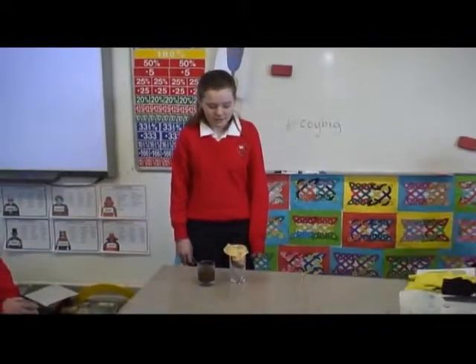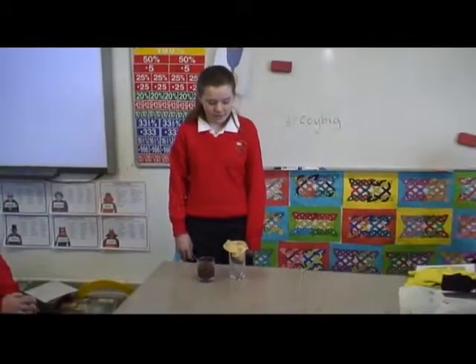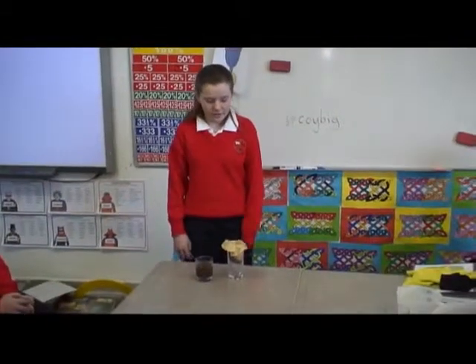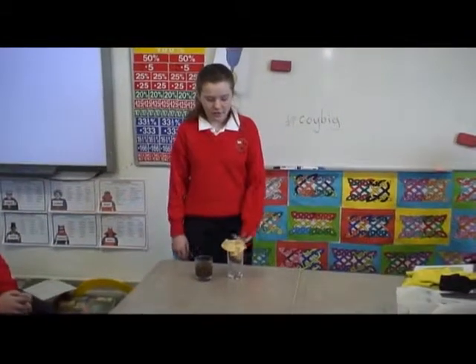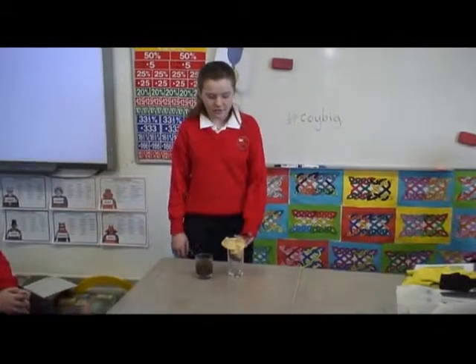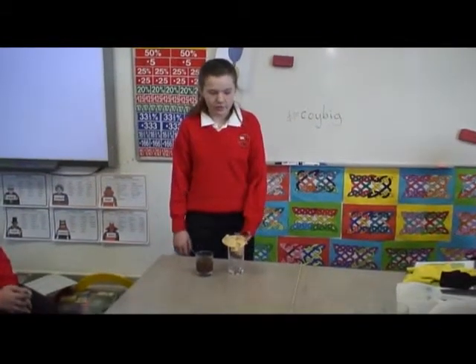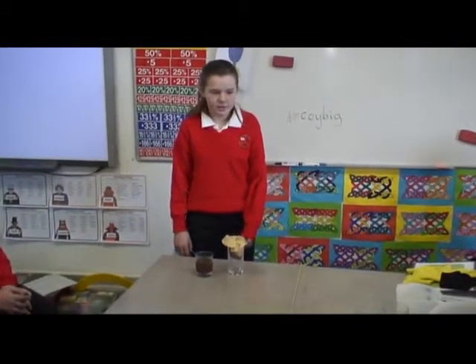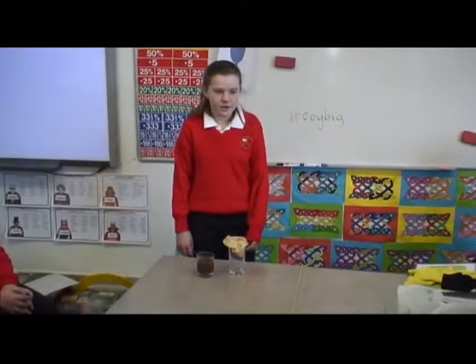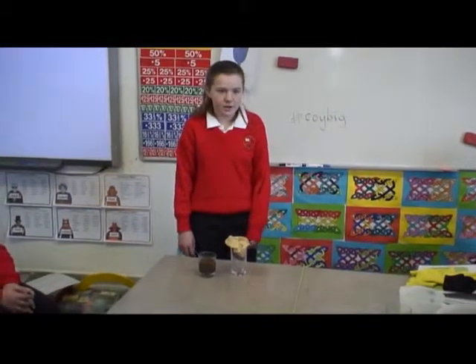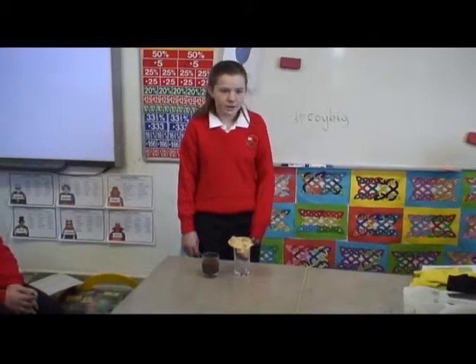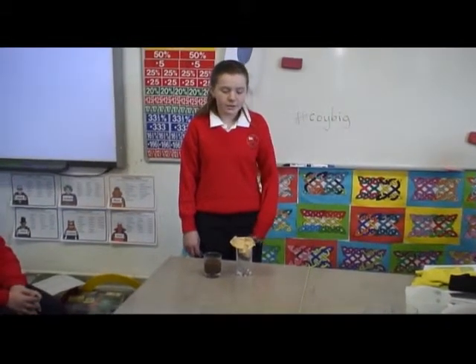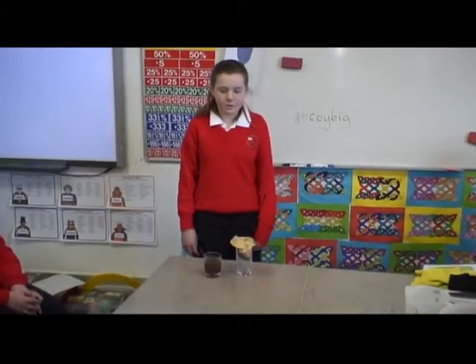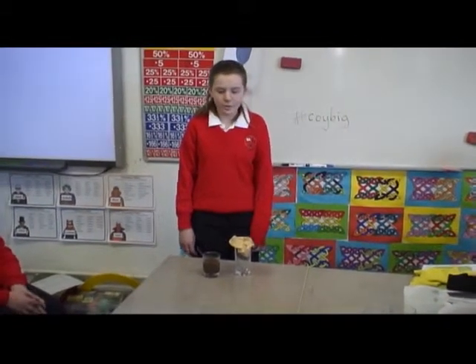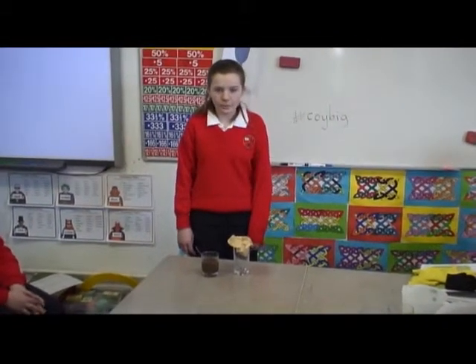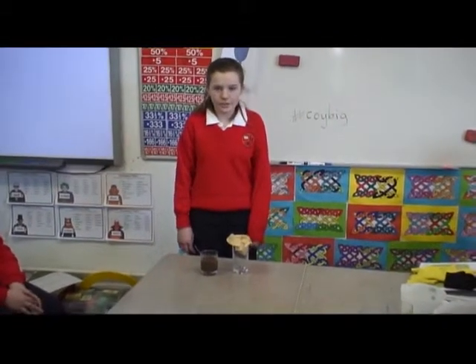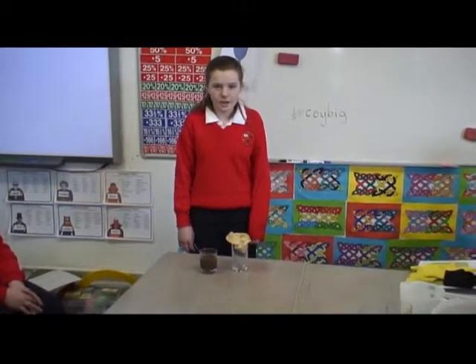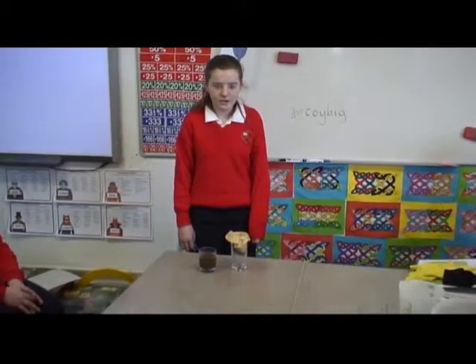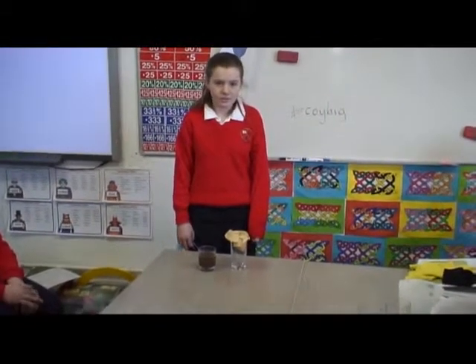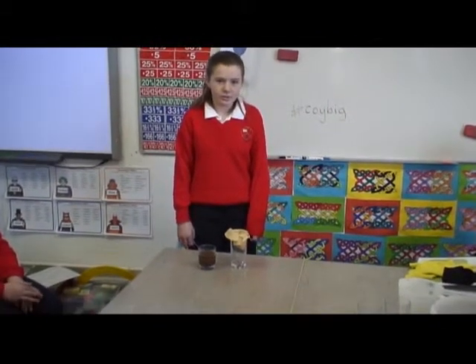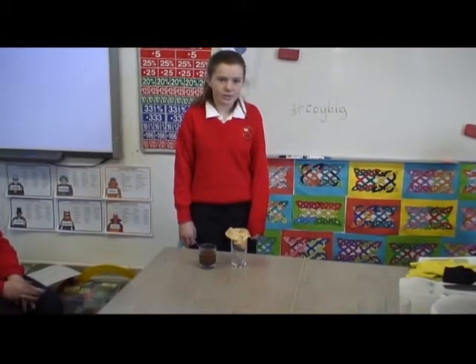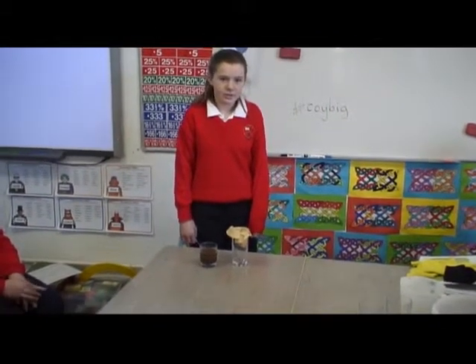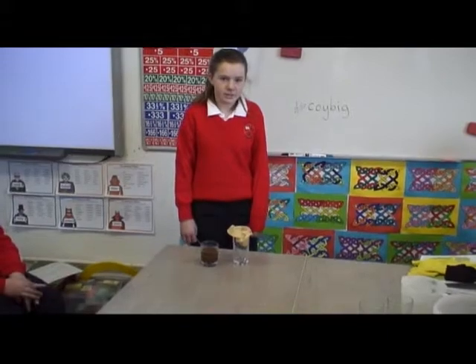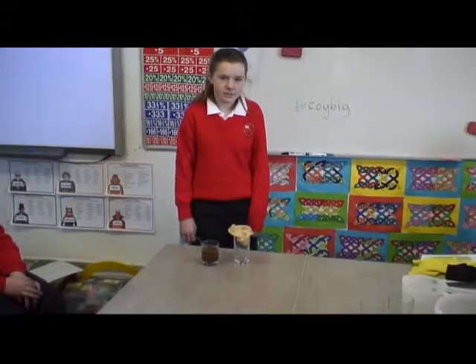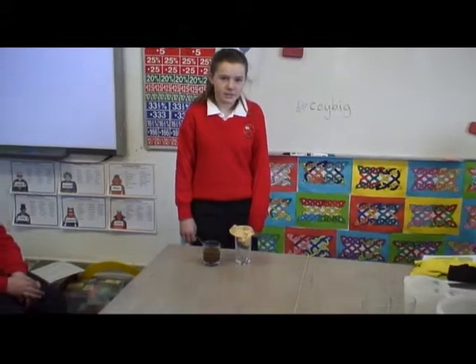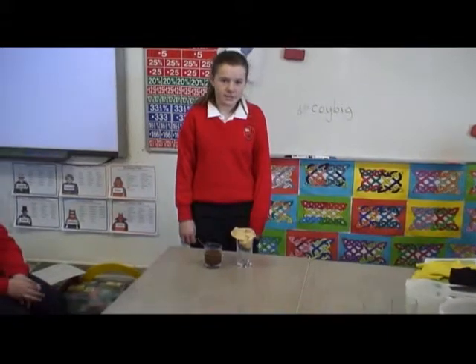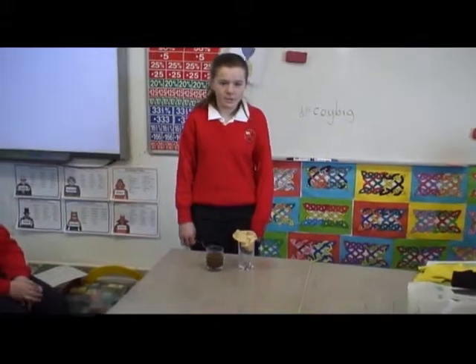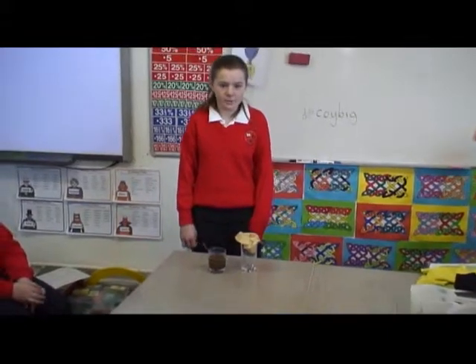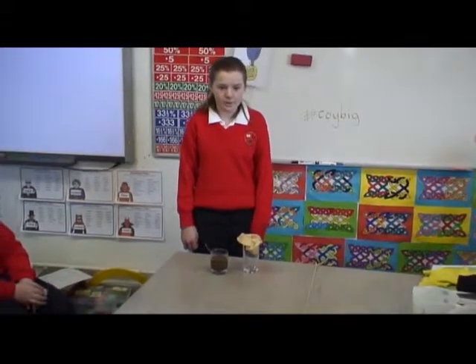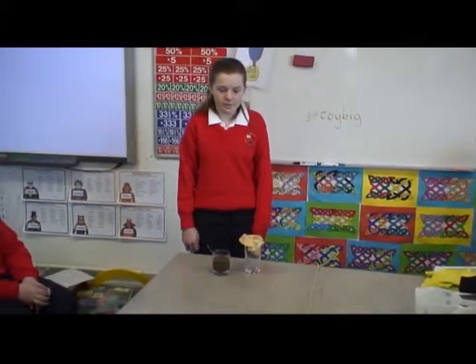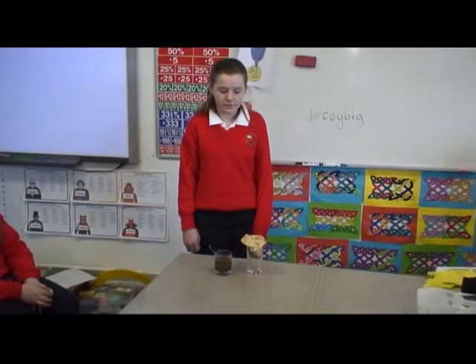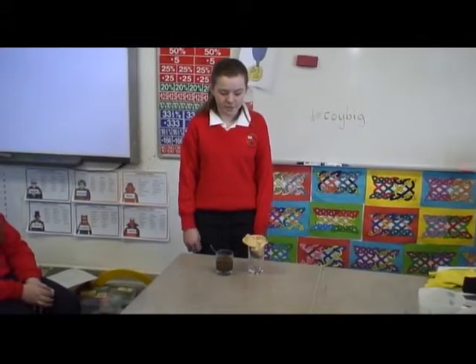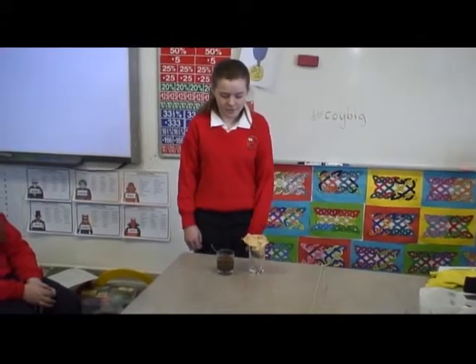This is our coffee filter. We are going to pour a water and soil mixture into it to see how it works as a filter.